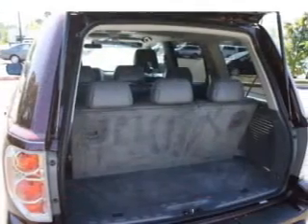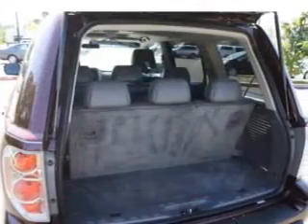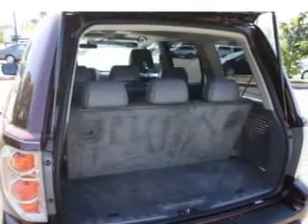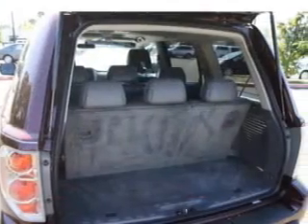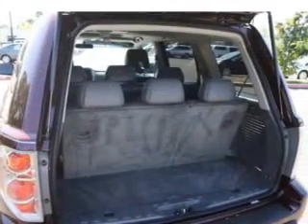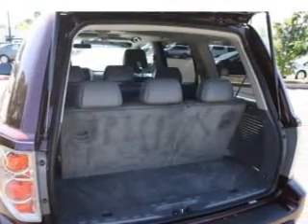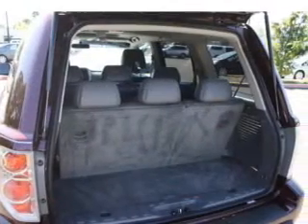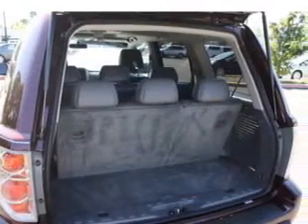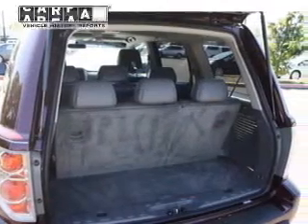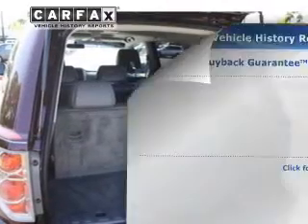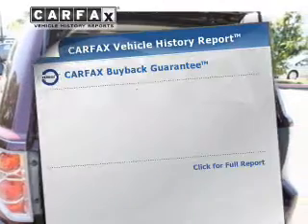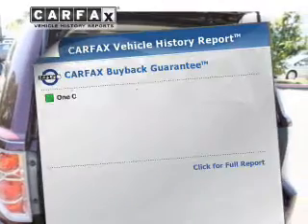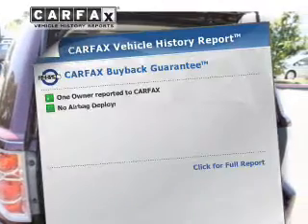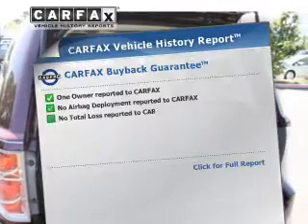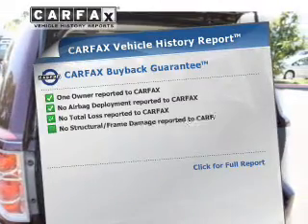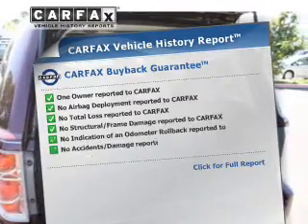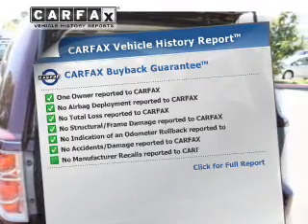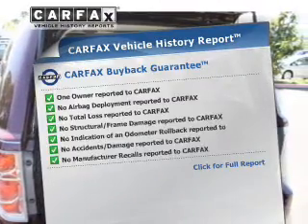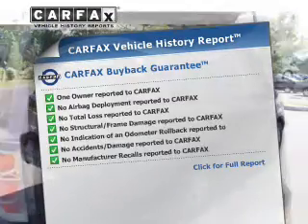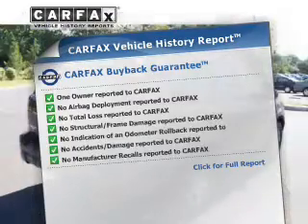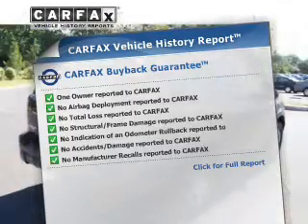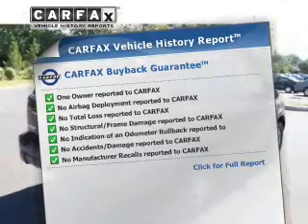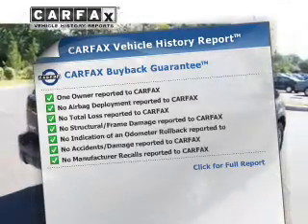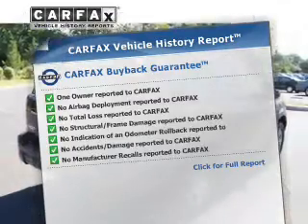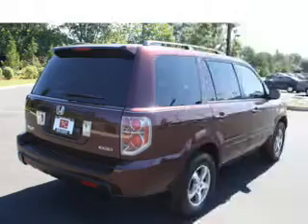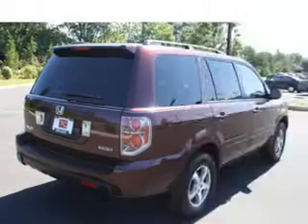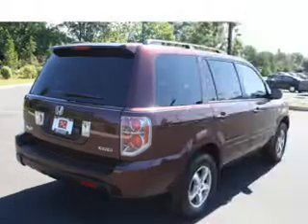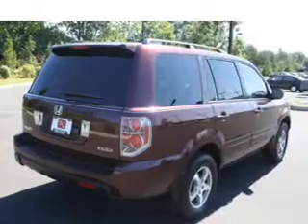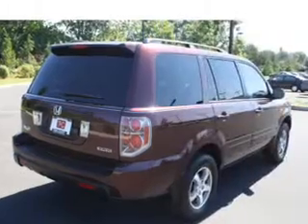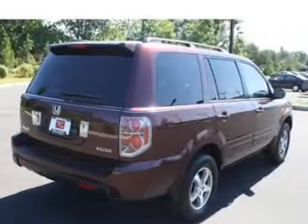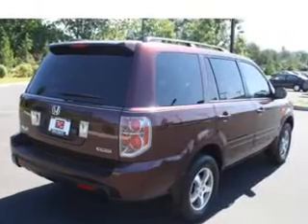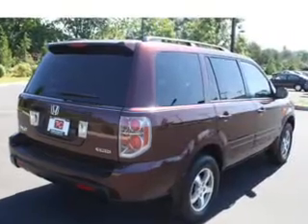The sunroof lets fresh air in. Carfax is offered to provide you with peace of mind. Call today to schedule a test drive.